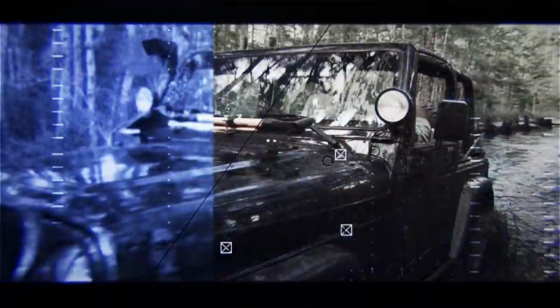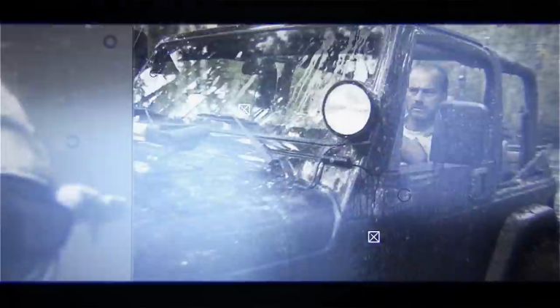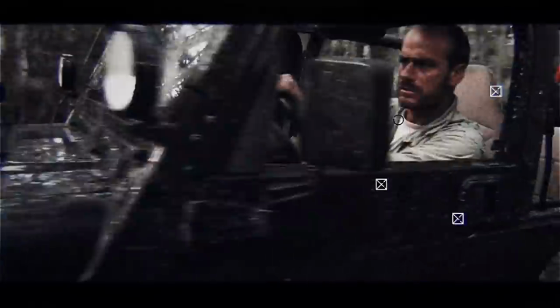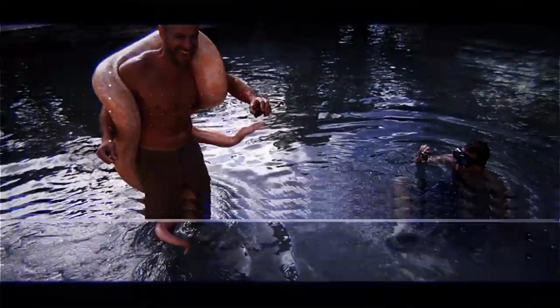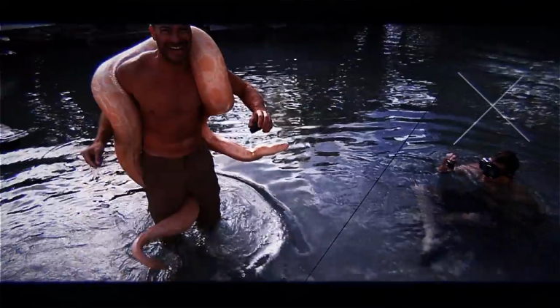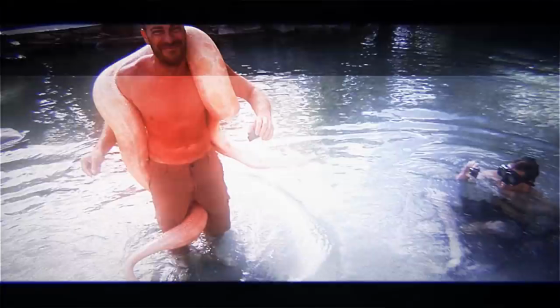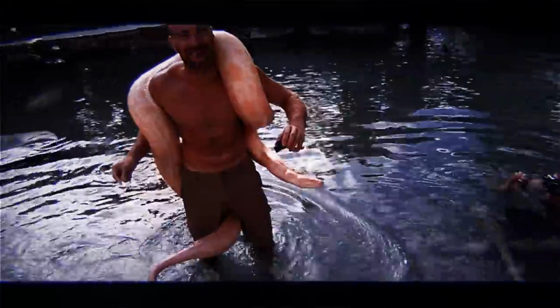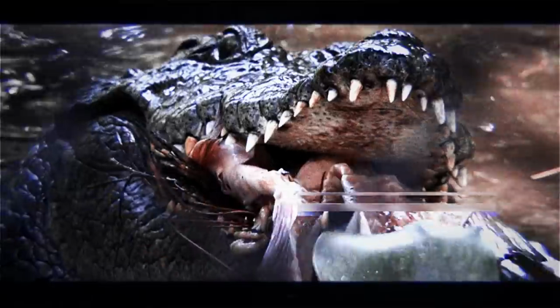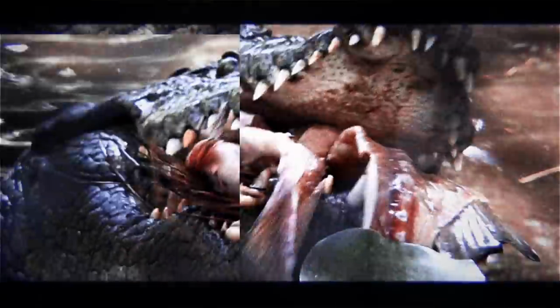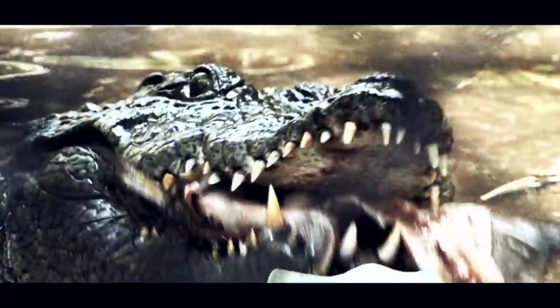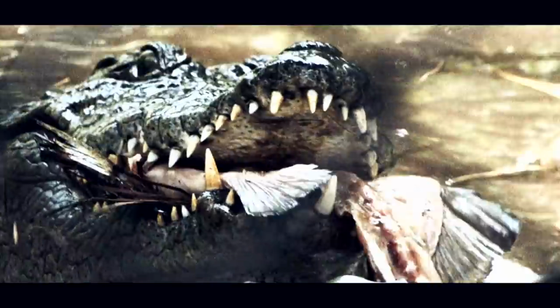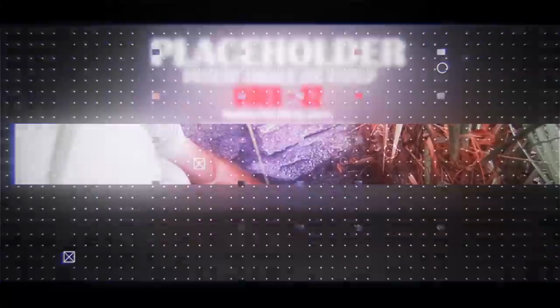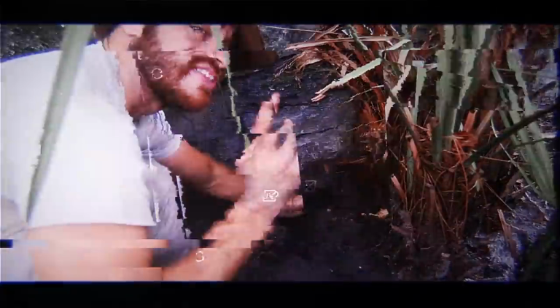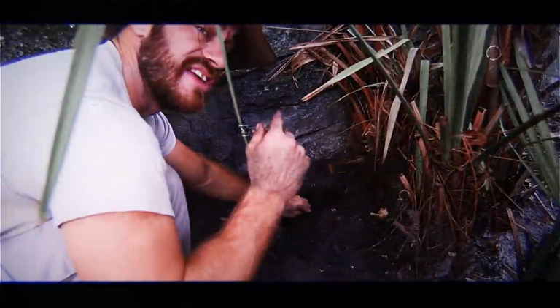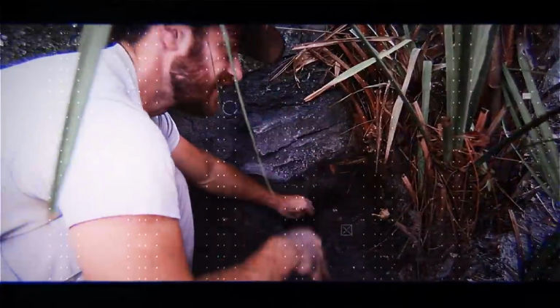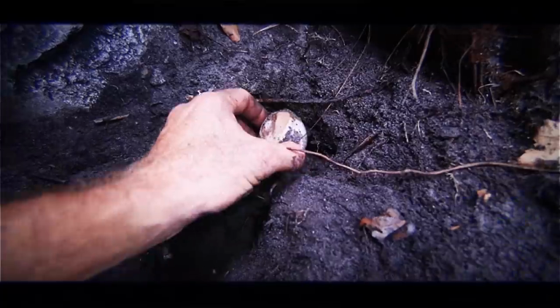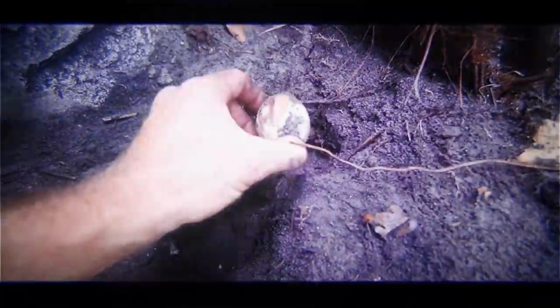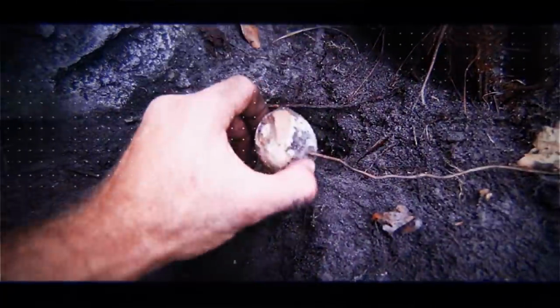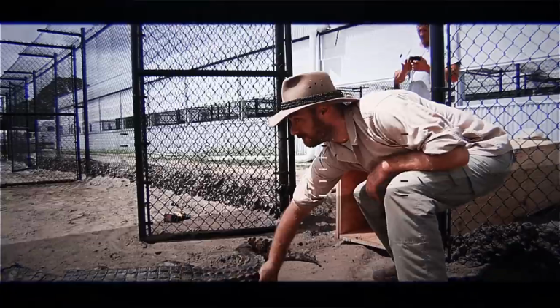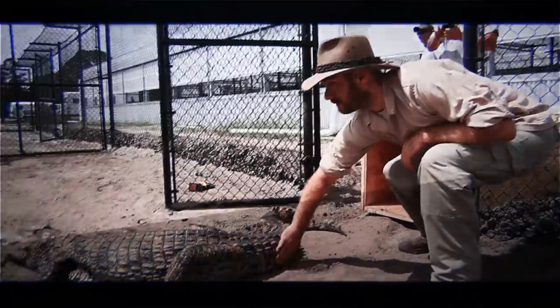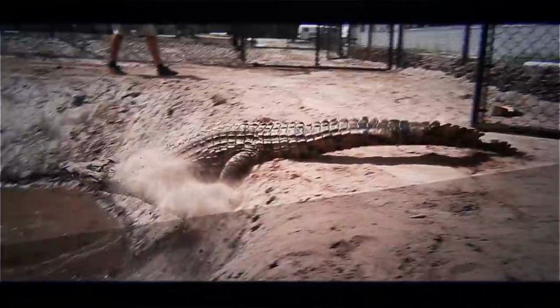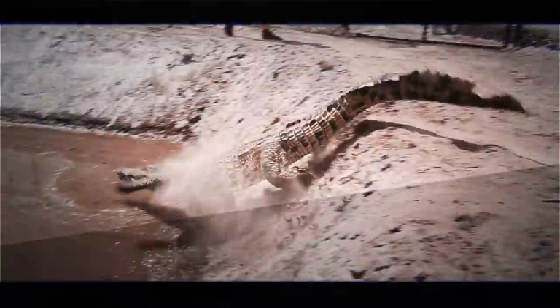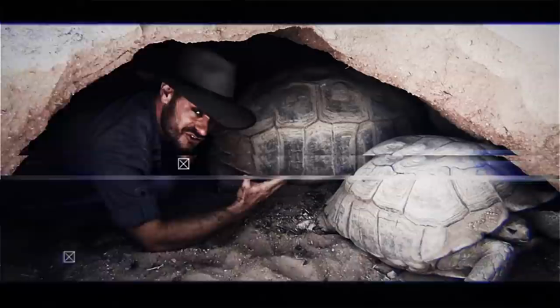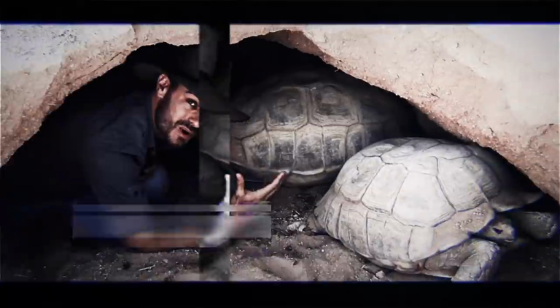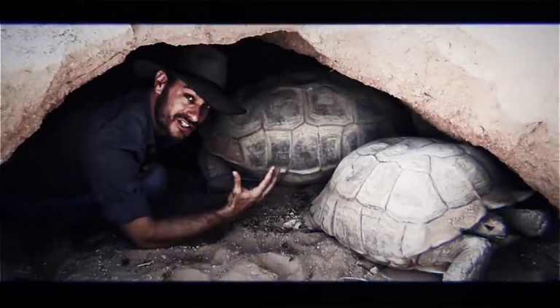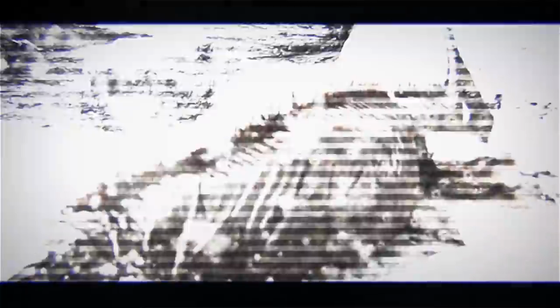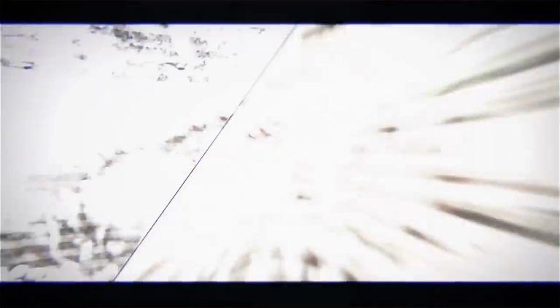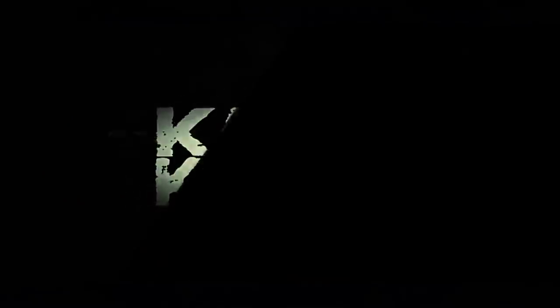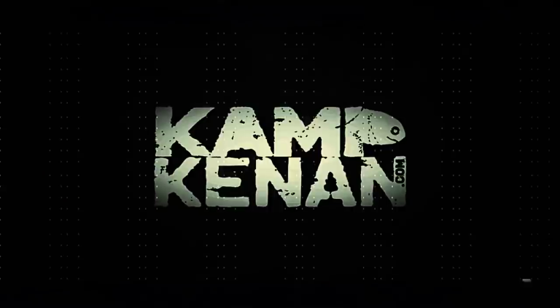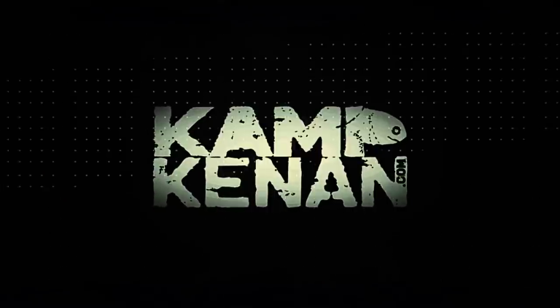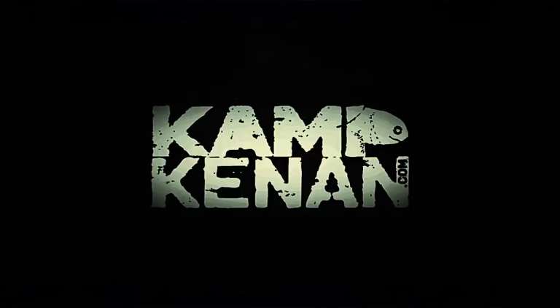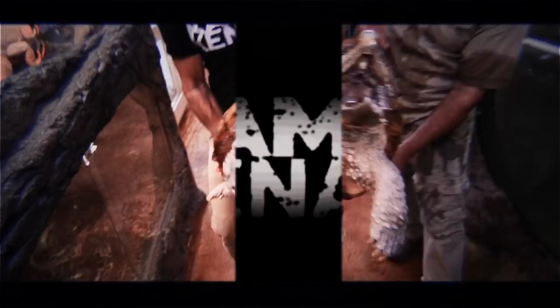Our animal mission is simple: education in action, conservation in action. This is Camp Kennet.